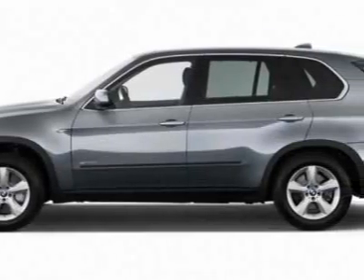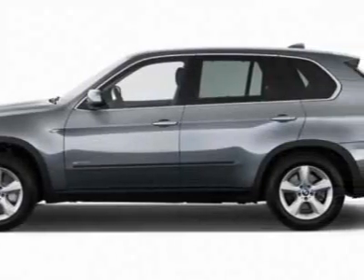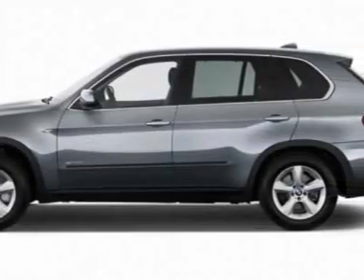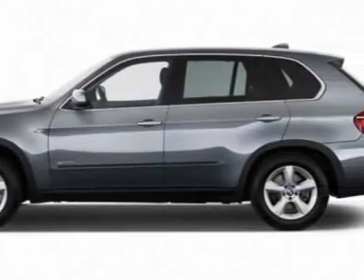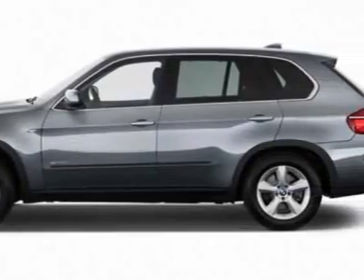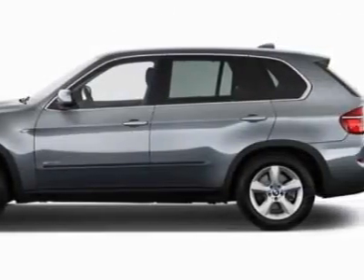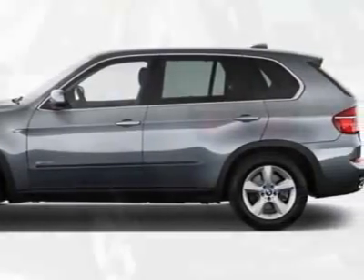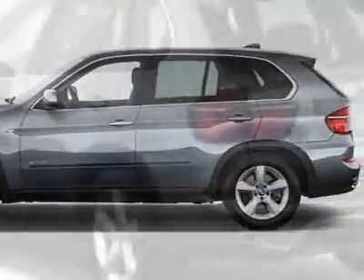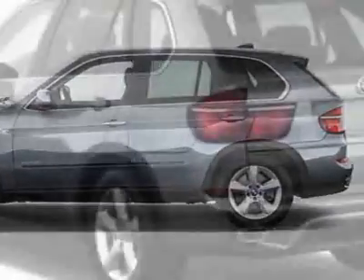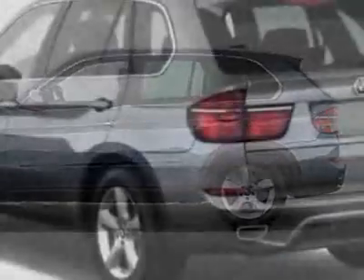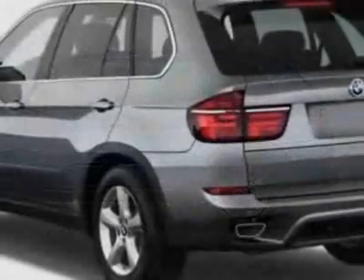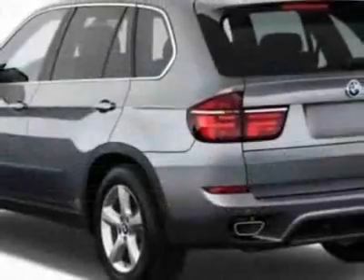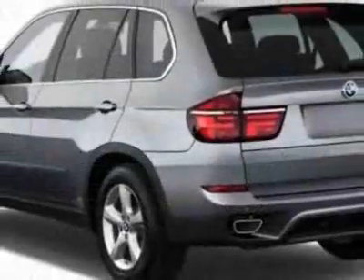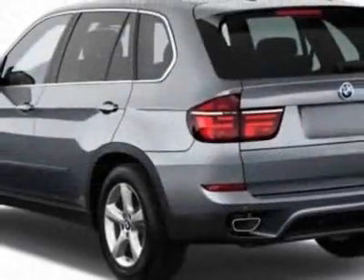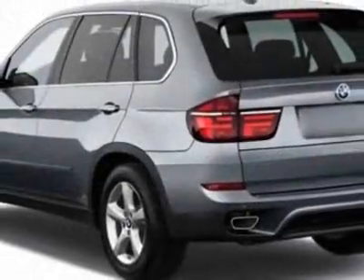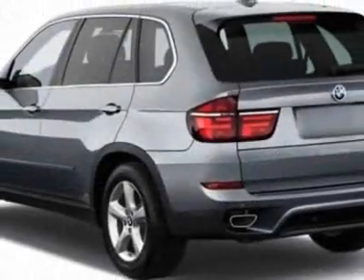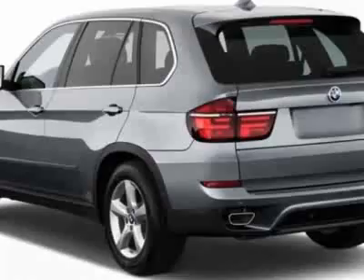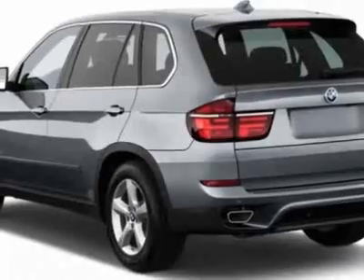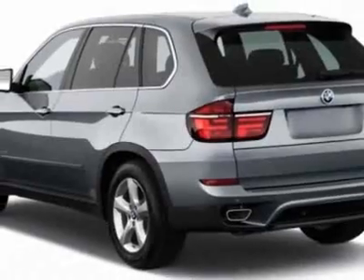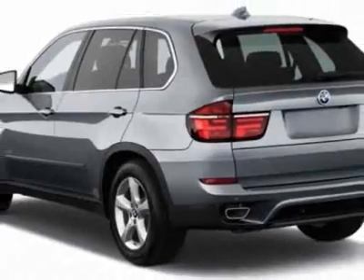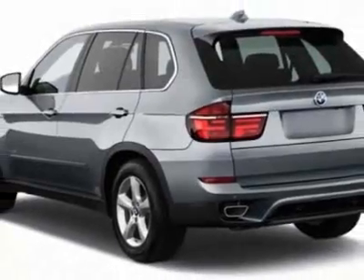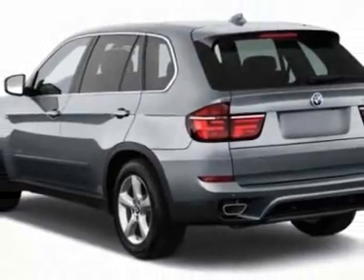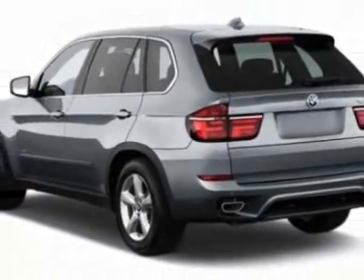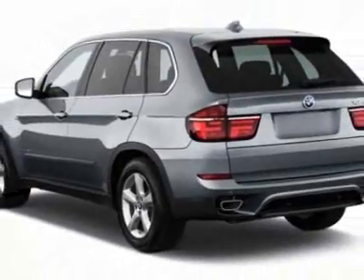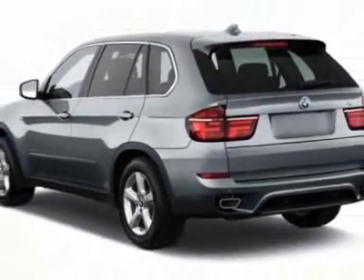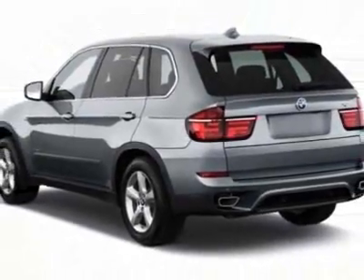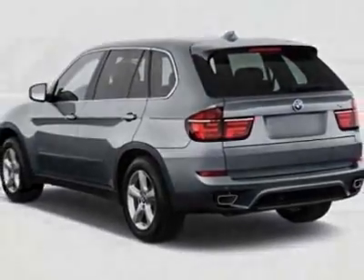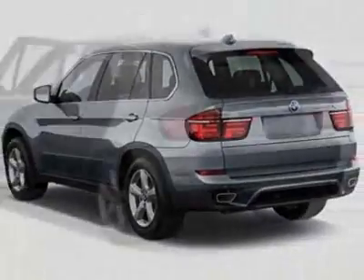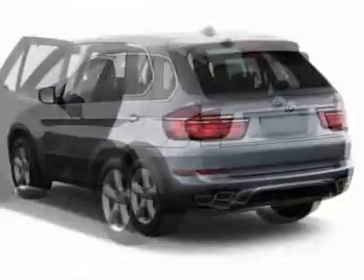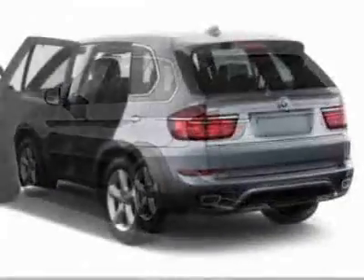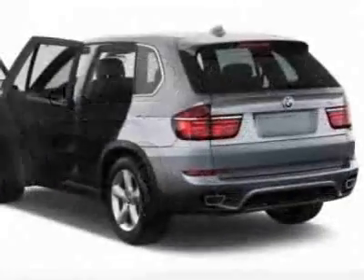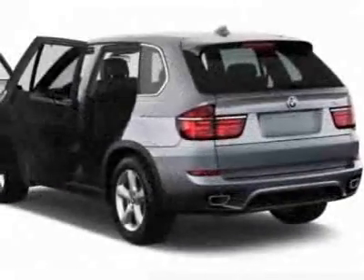This X5 boasts a 4.4-liter turbo engine and has an unspecified transmission.